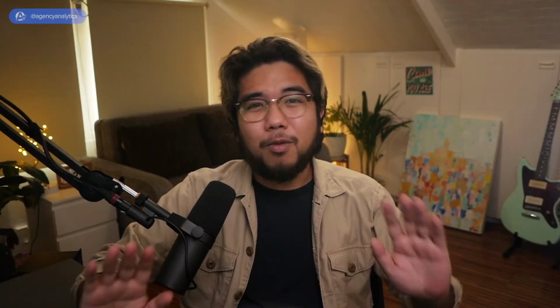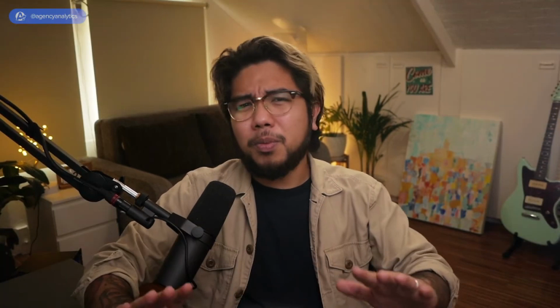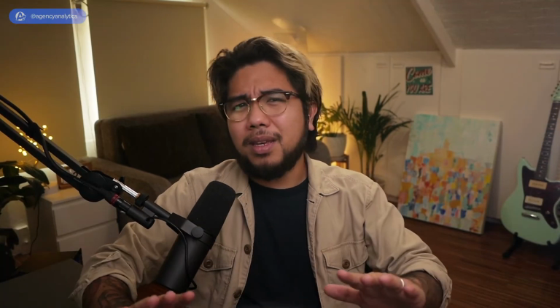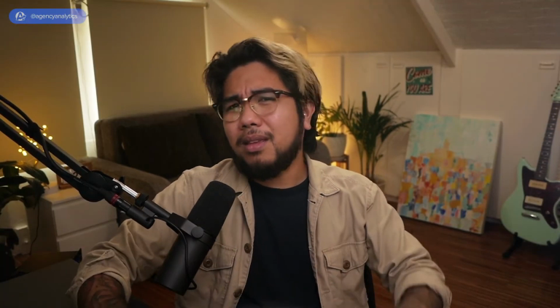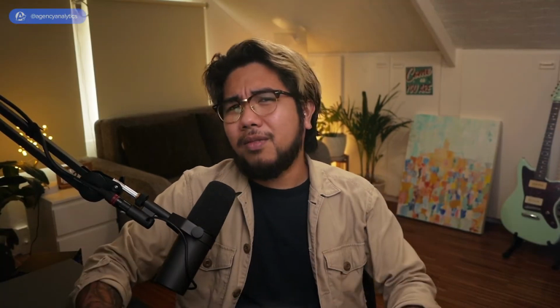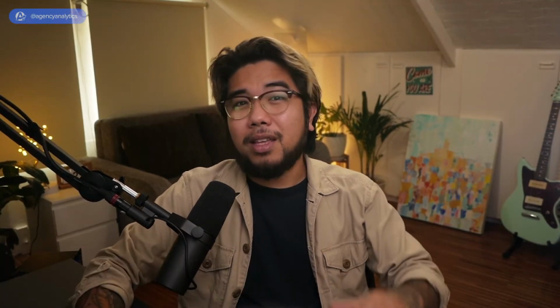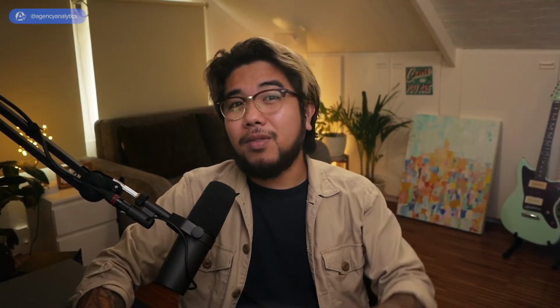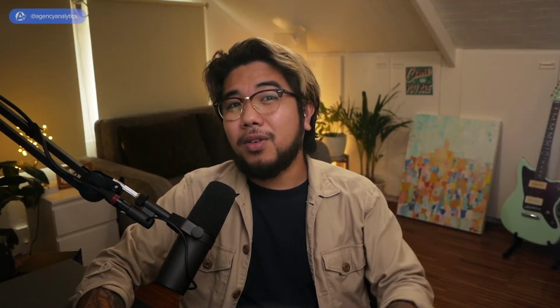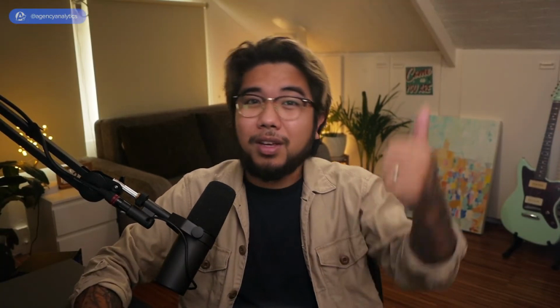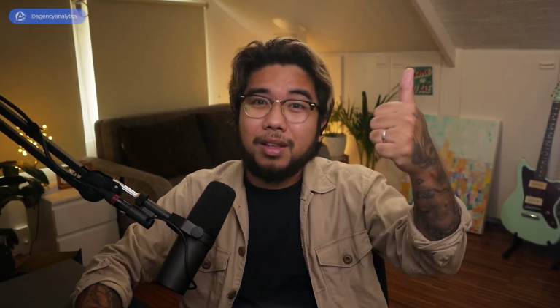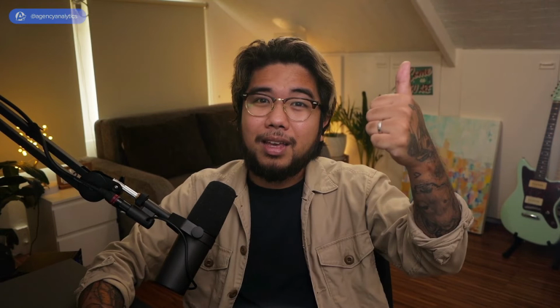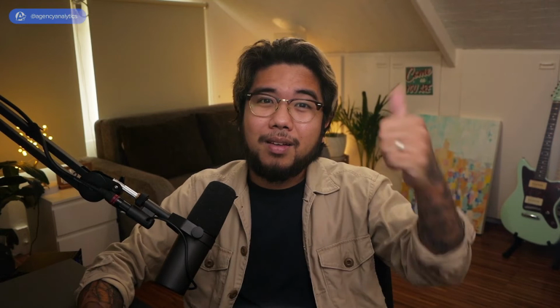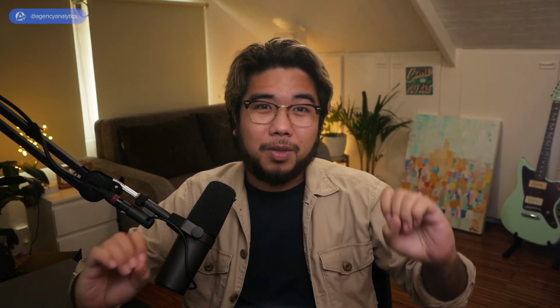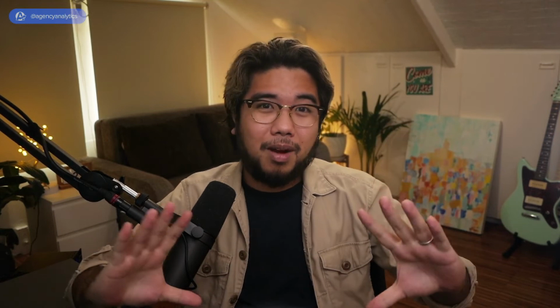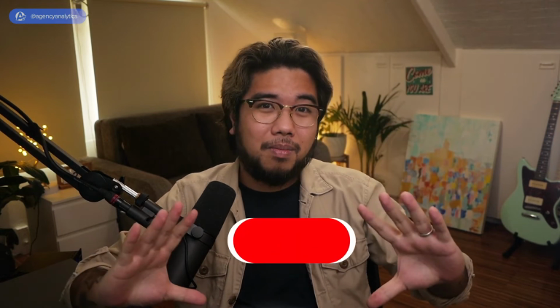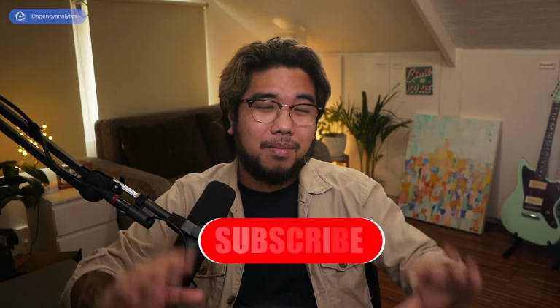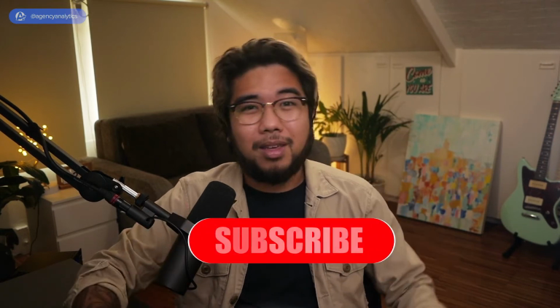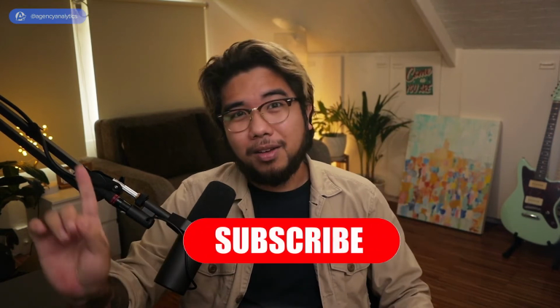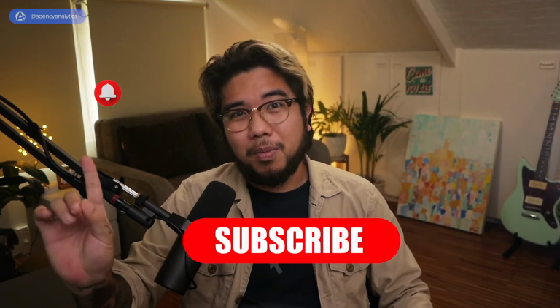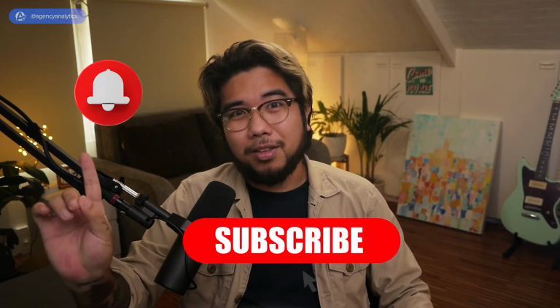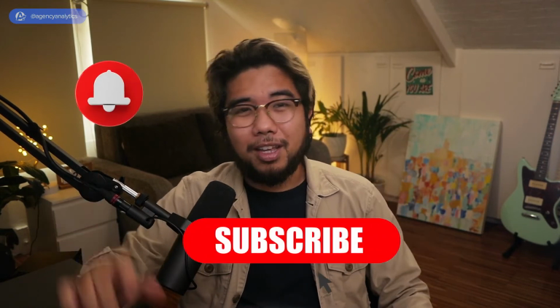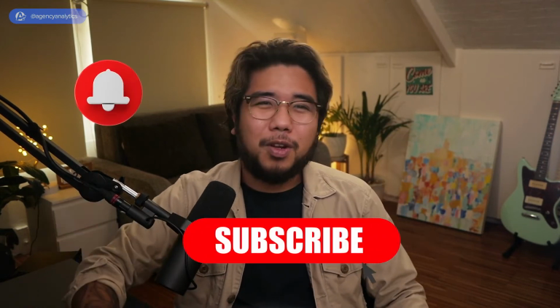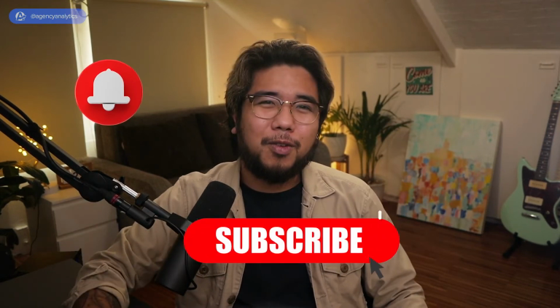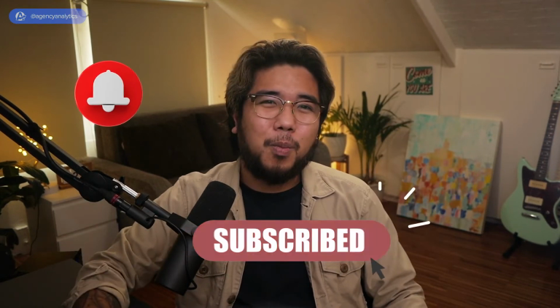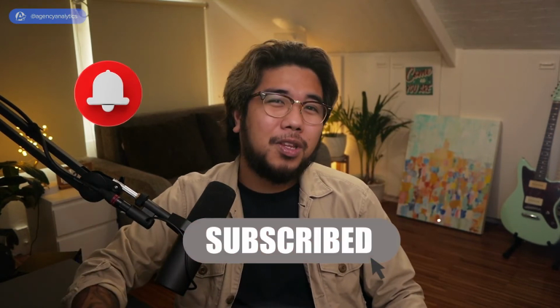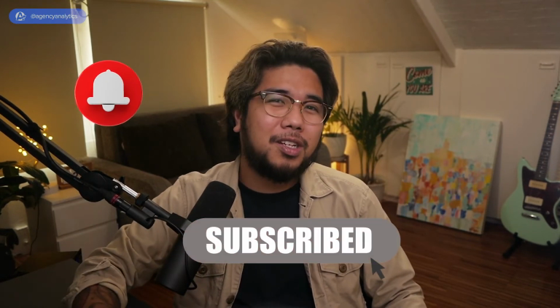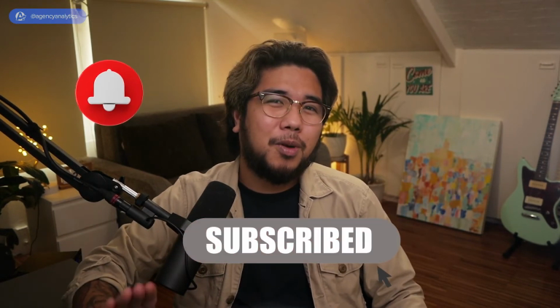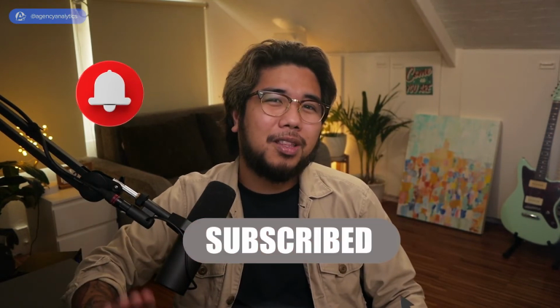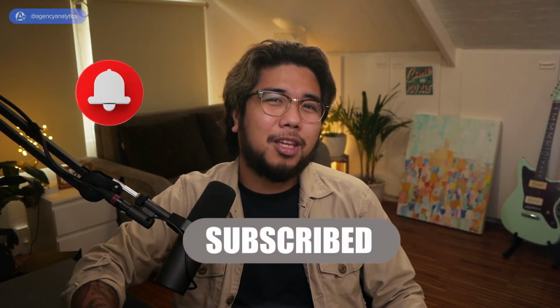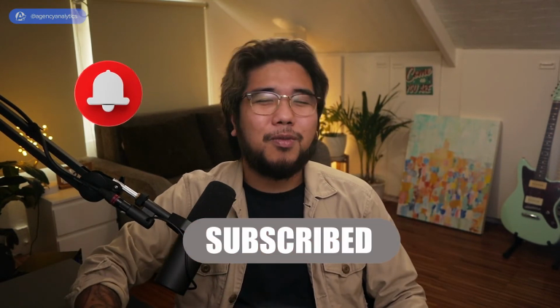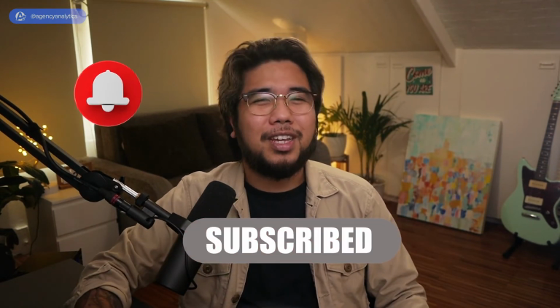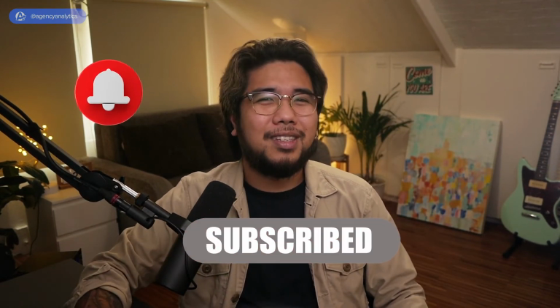Before we proceed, if you like this video, click on the like, subscribe, and click on the bell to get notified for more digital marketing tips for agencies.